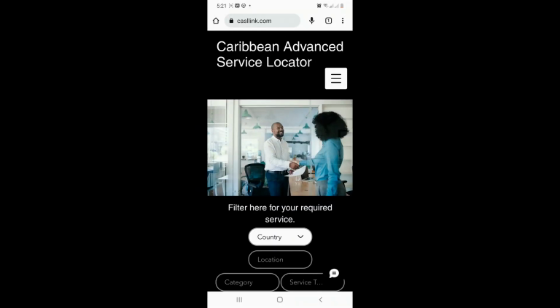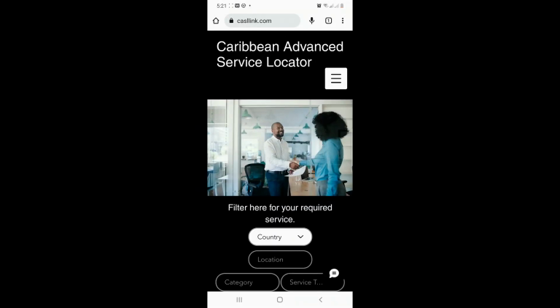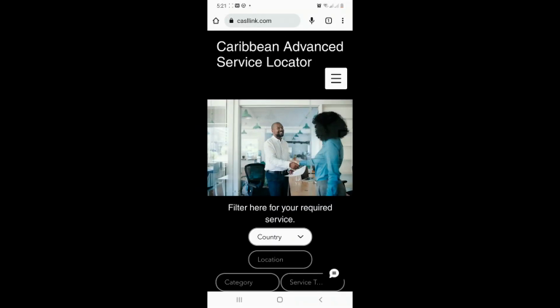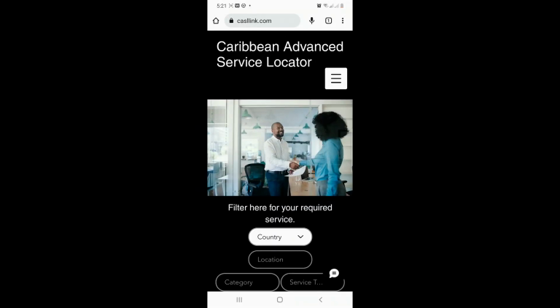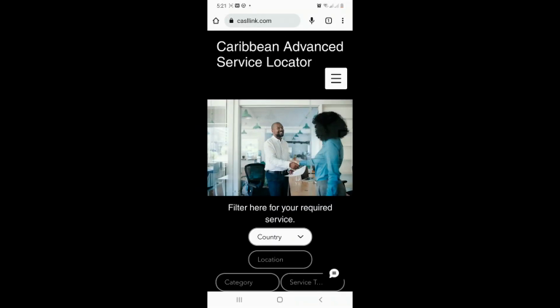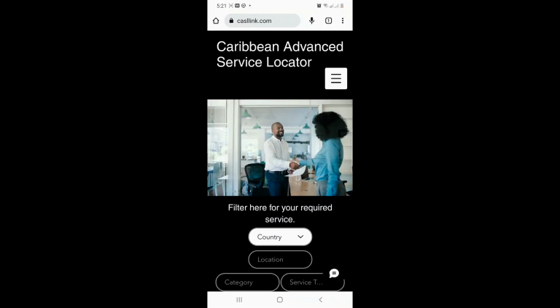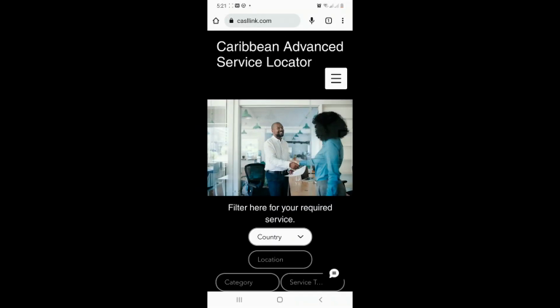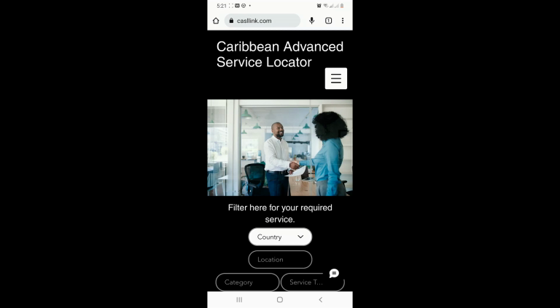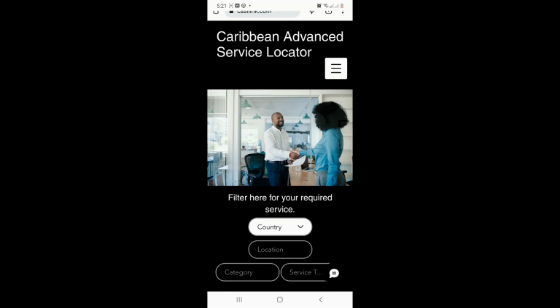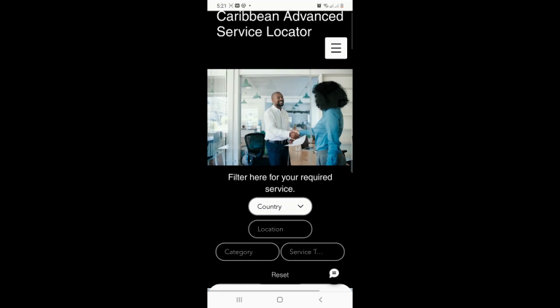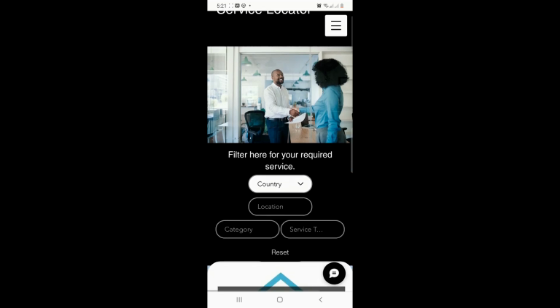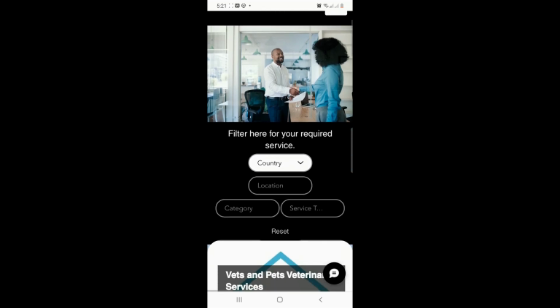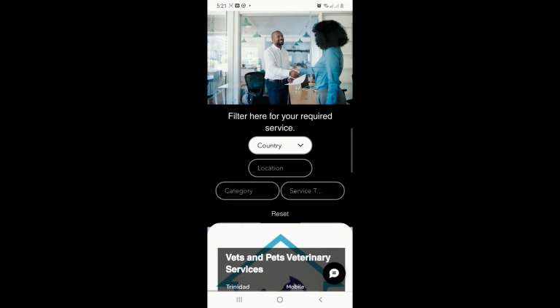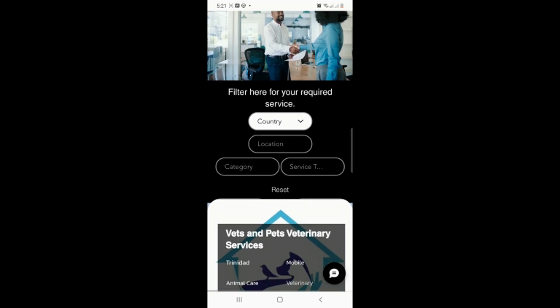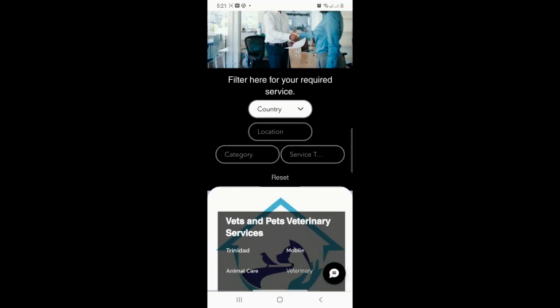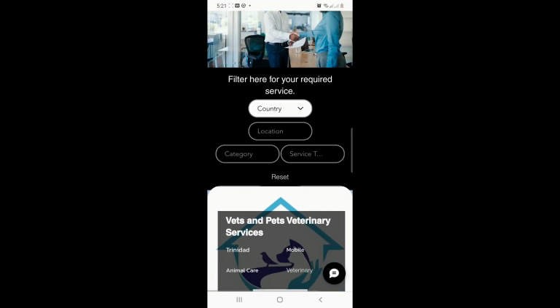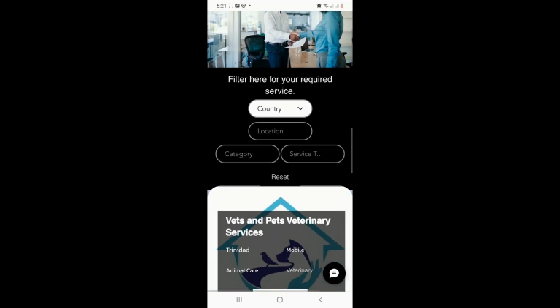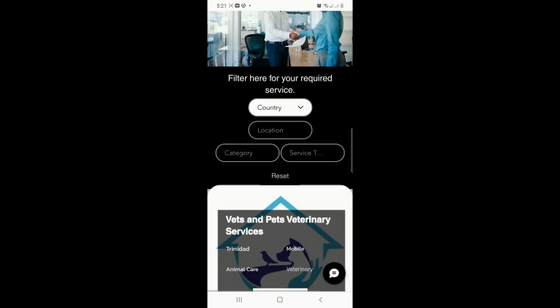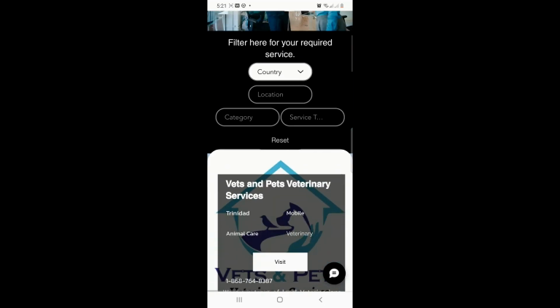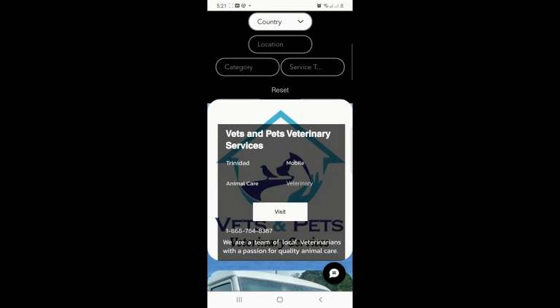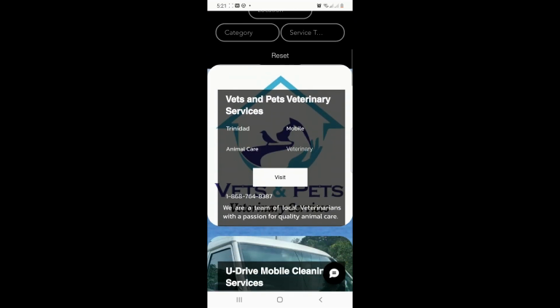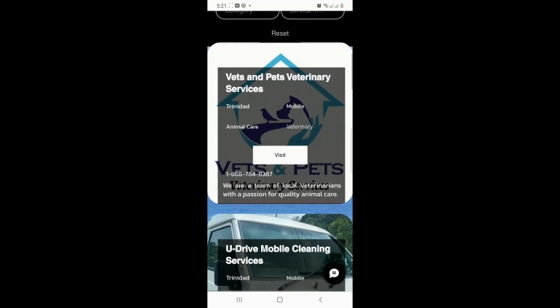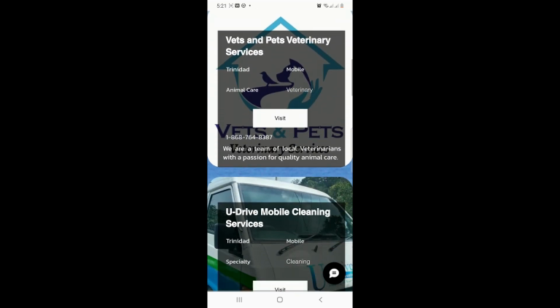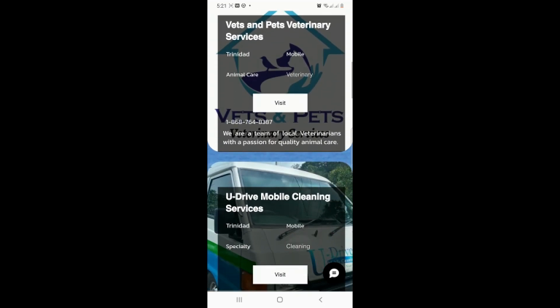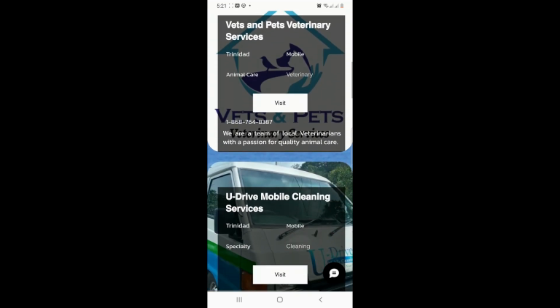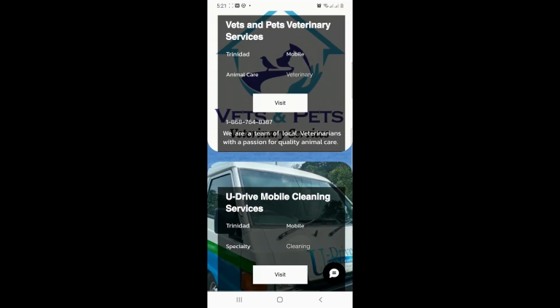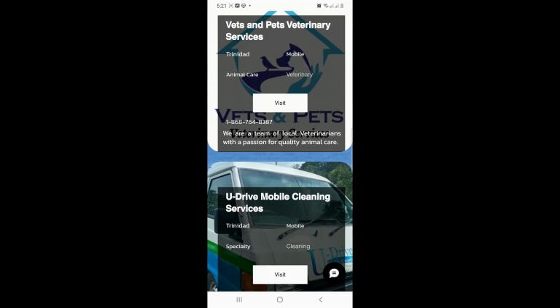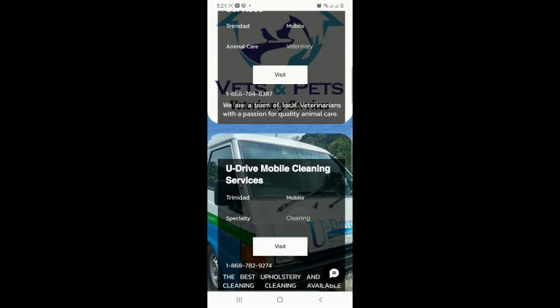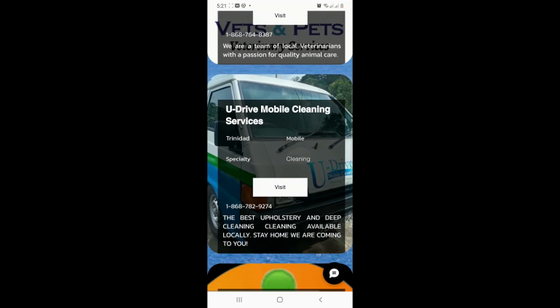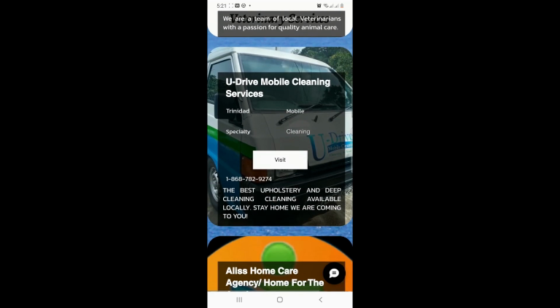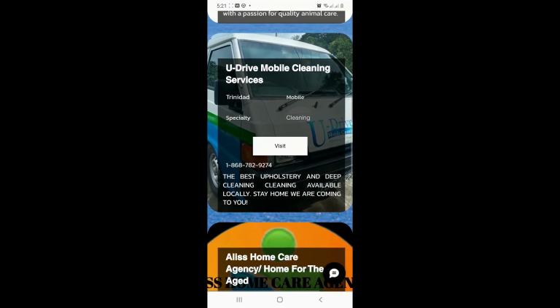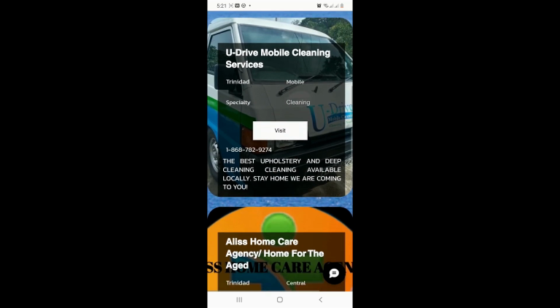When browsing our homepage, you'll have access to the newest companies added to our listings.